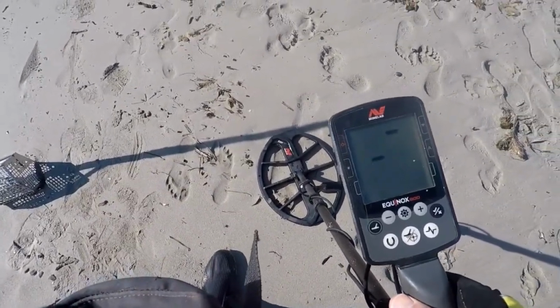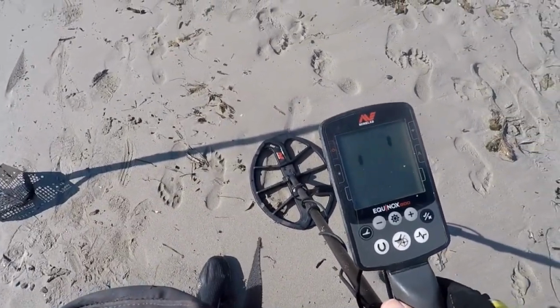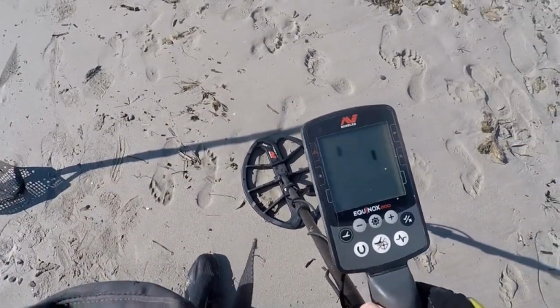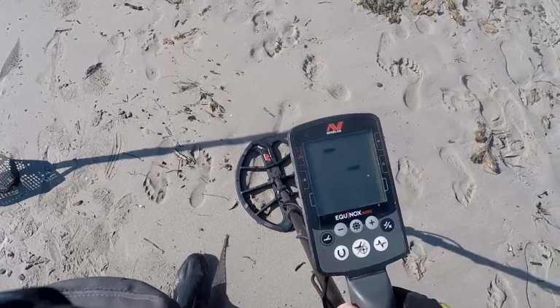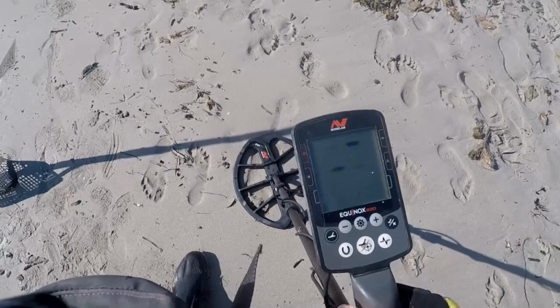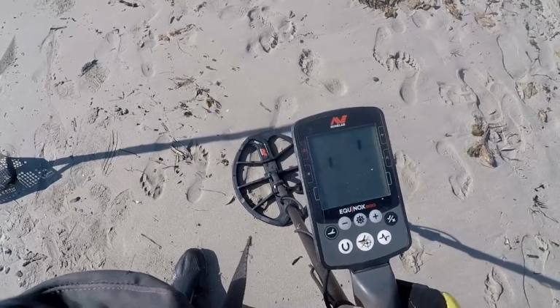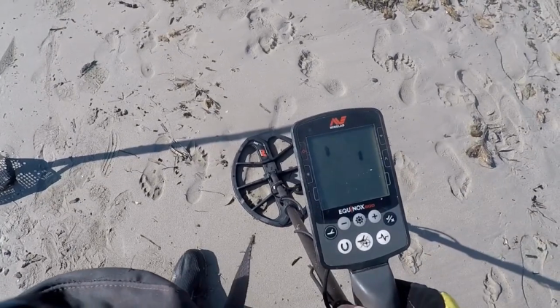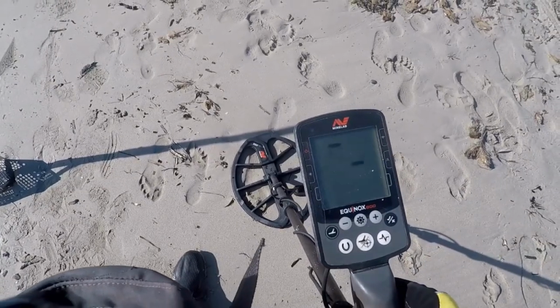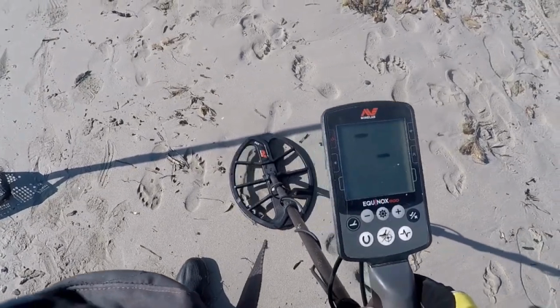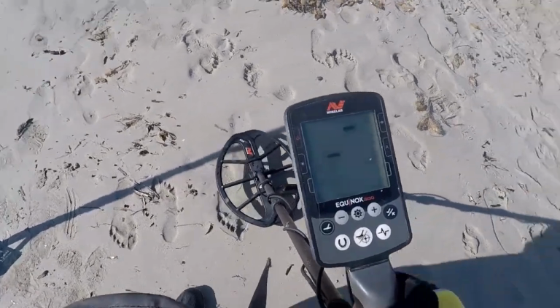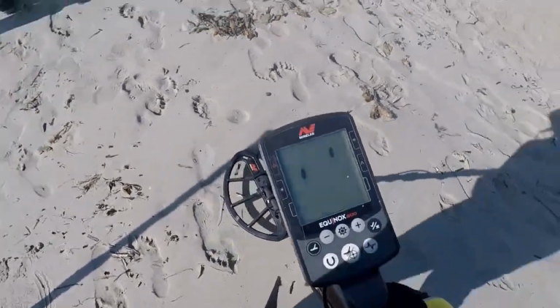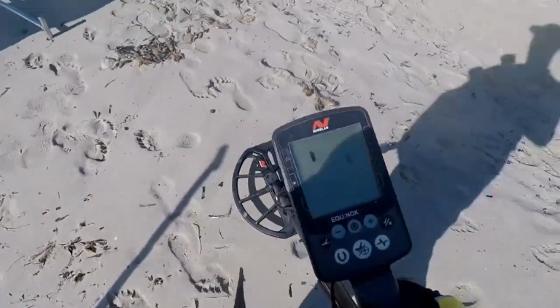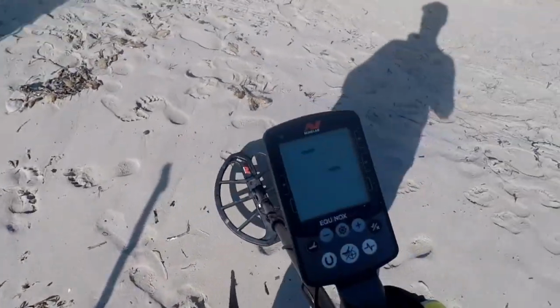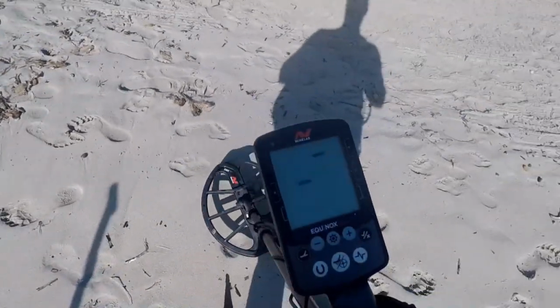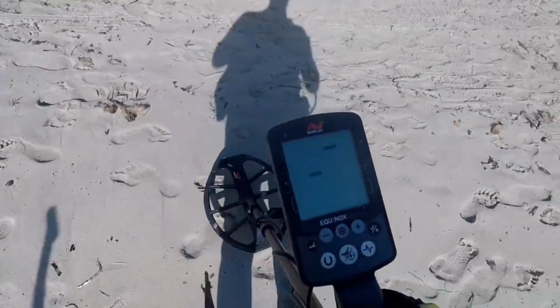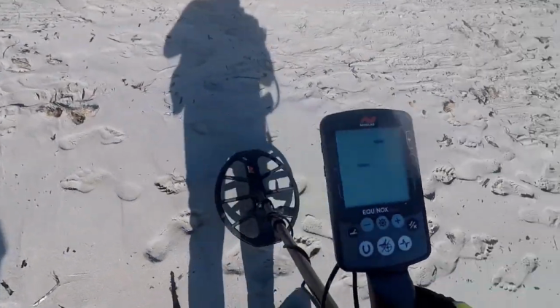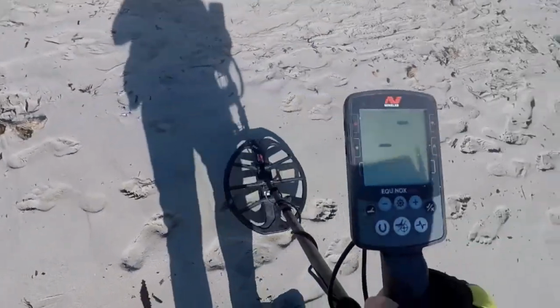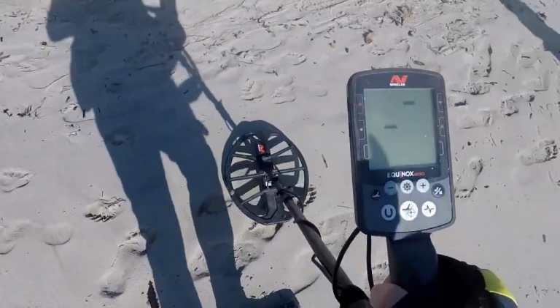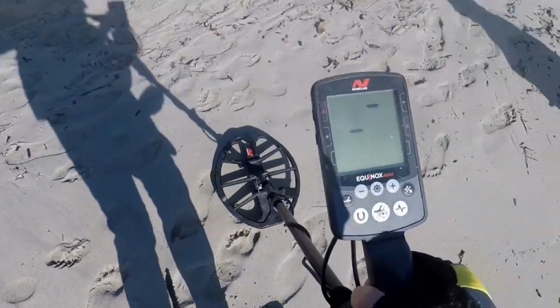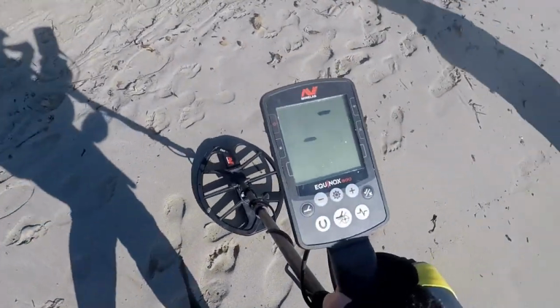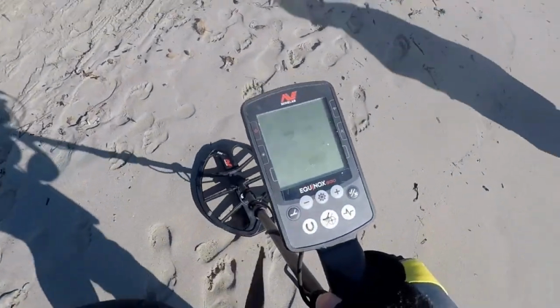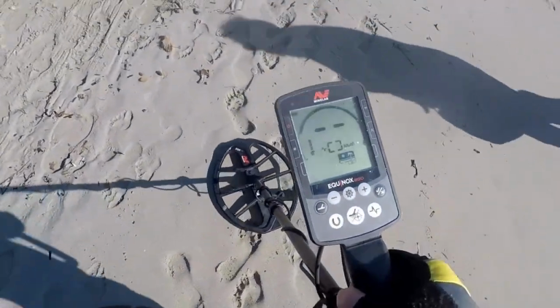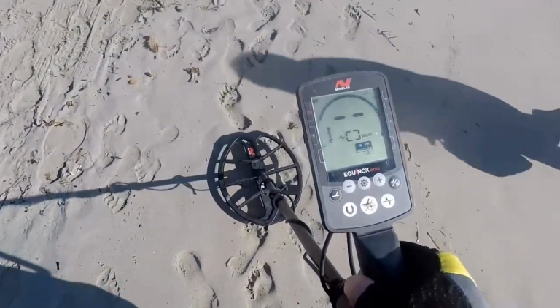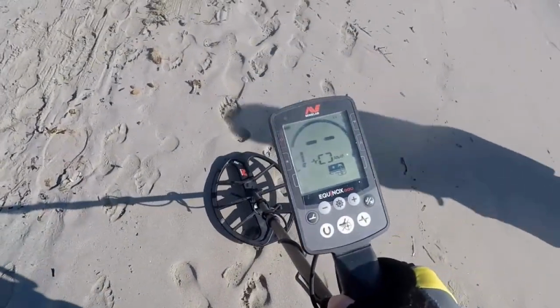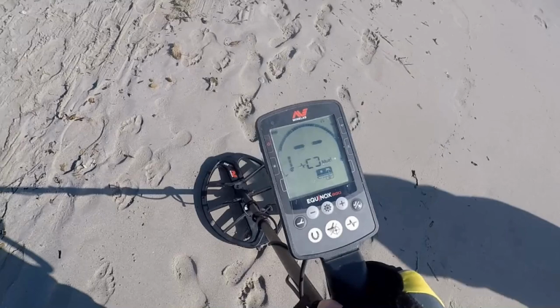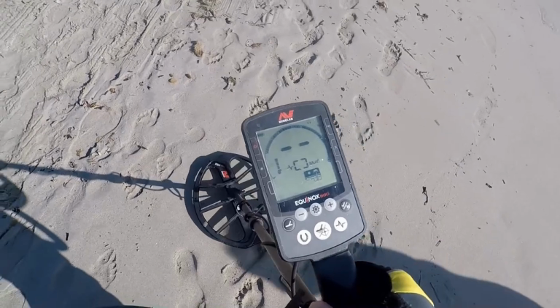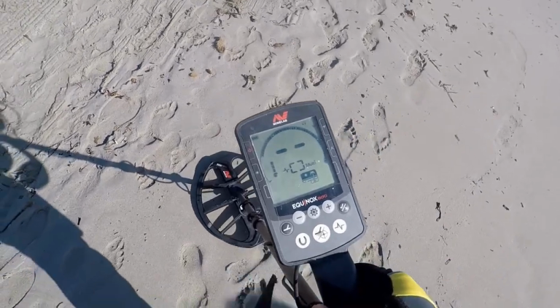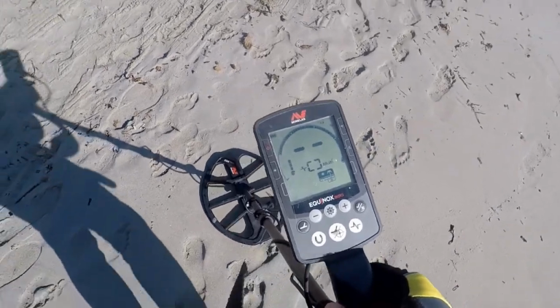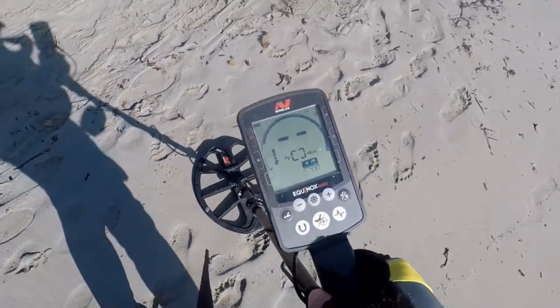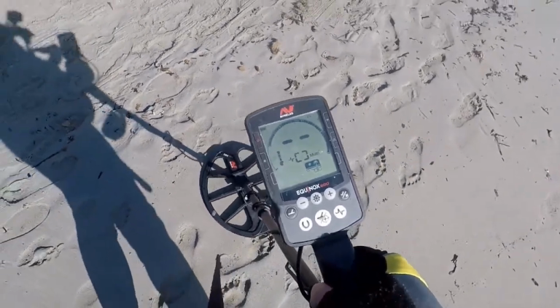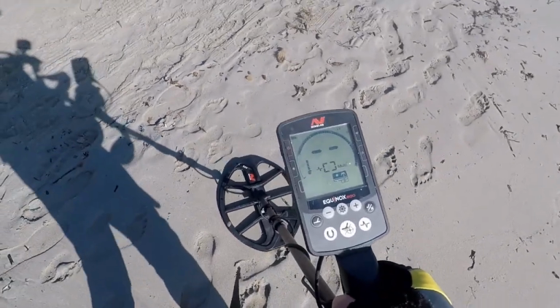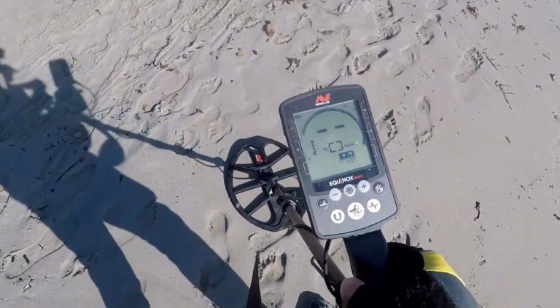Just turn it on. Turn it on. Can we see it? Here we go.